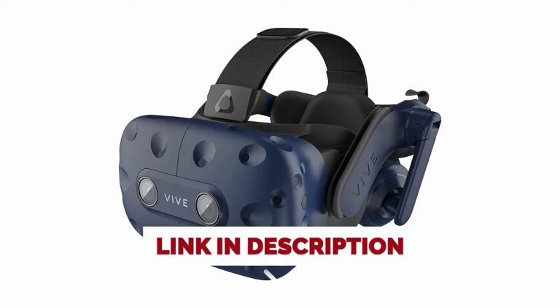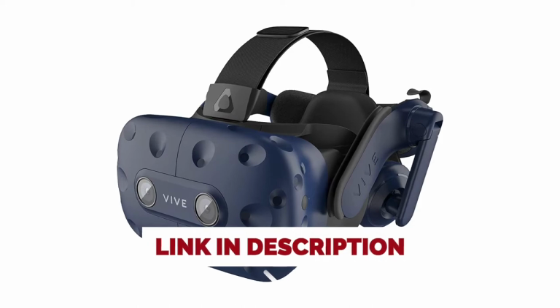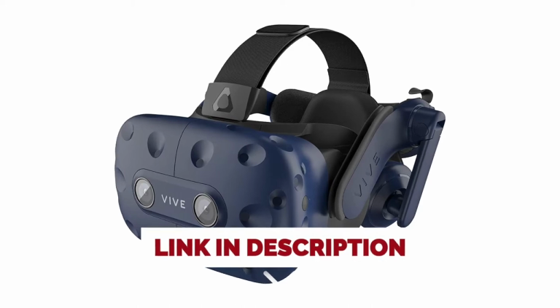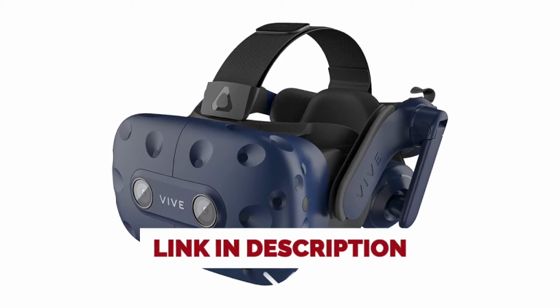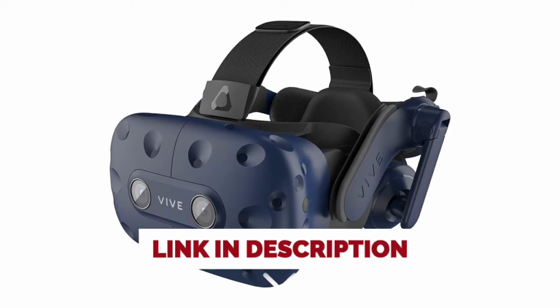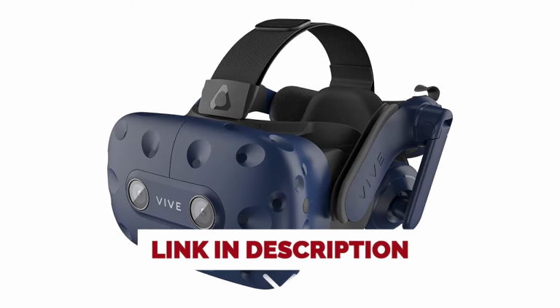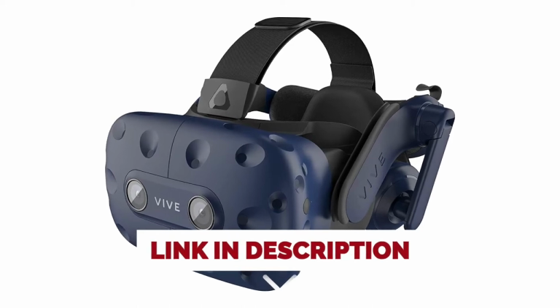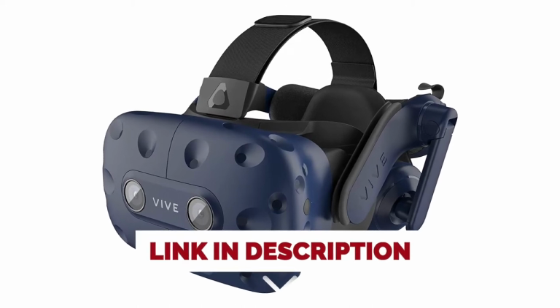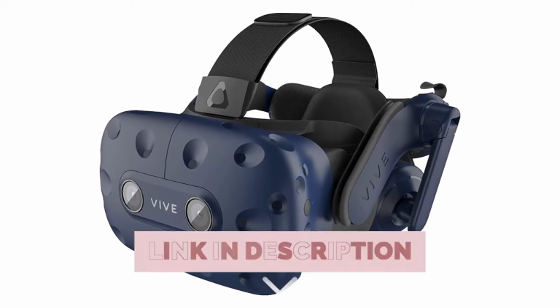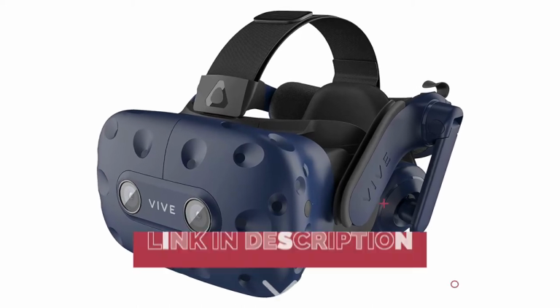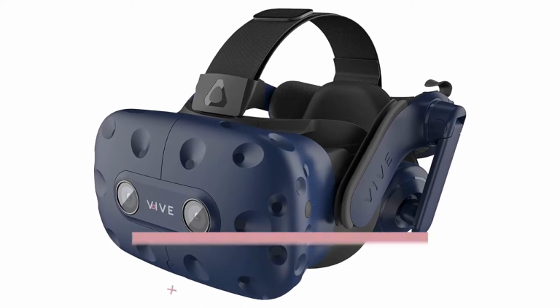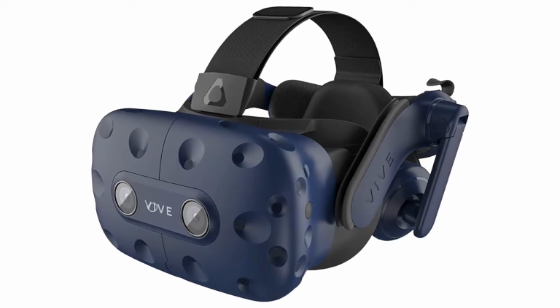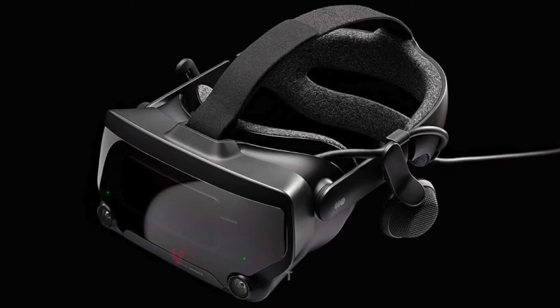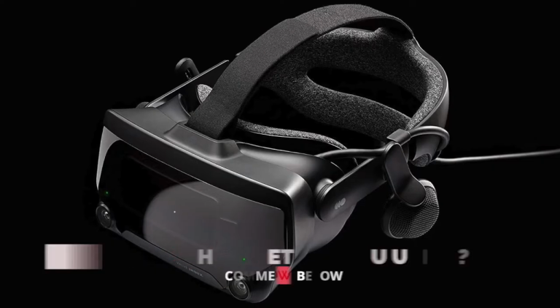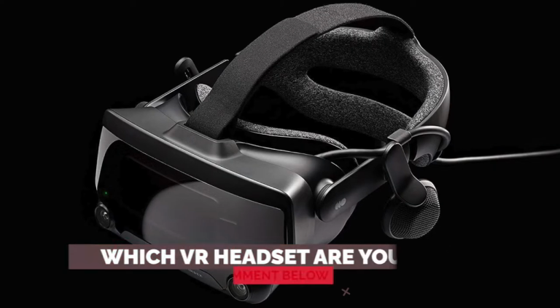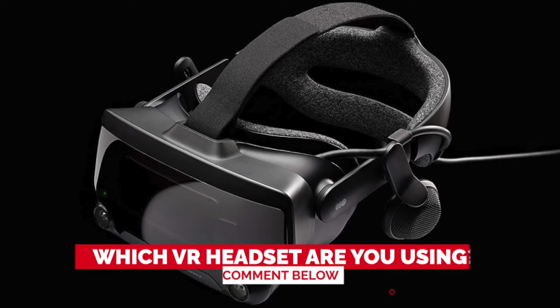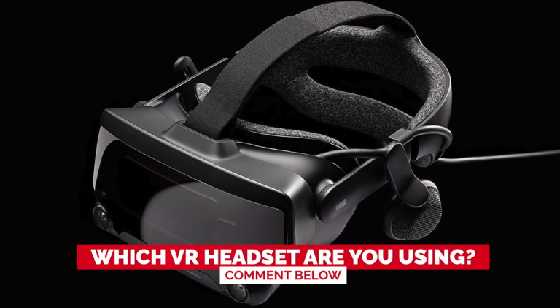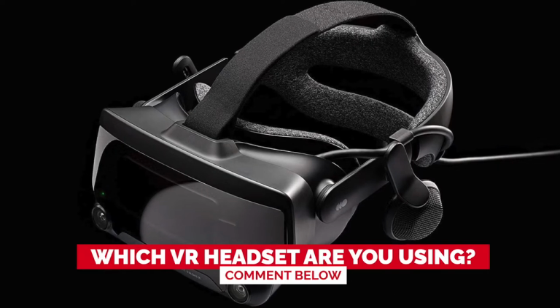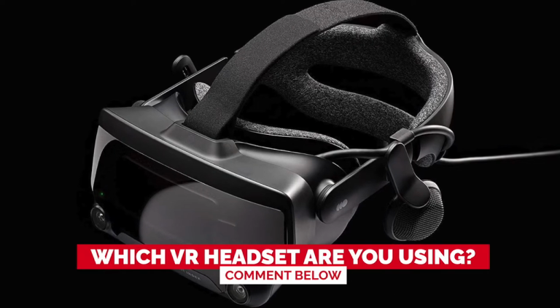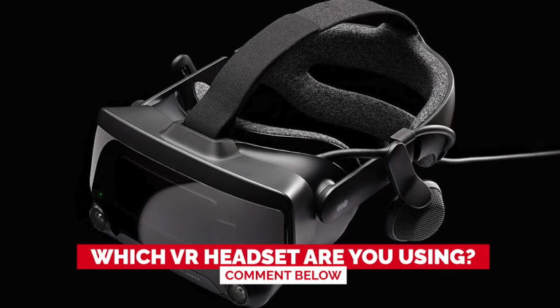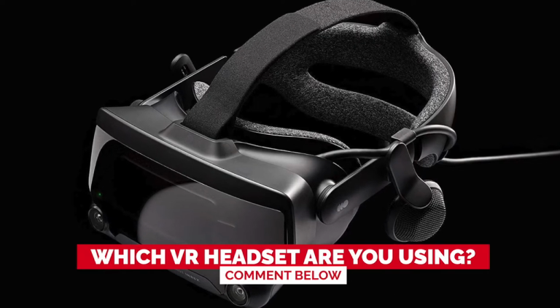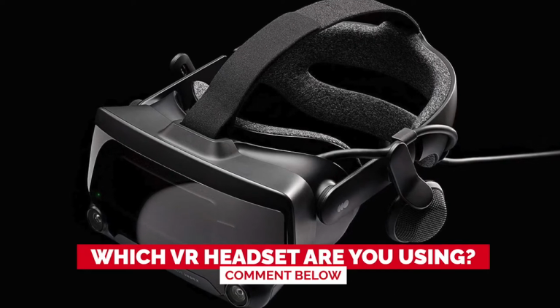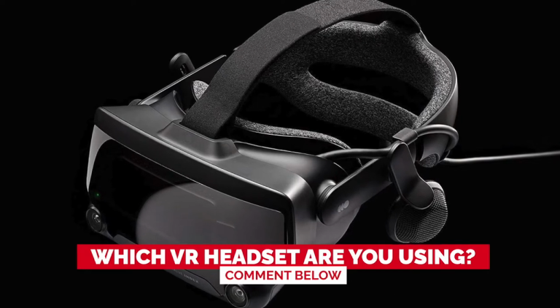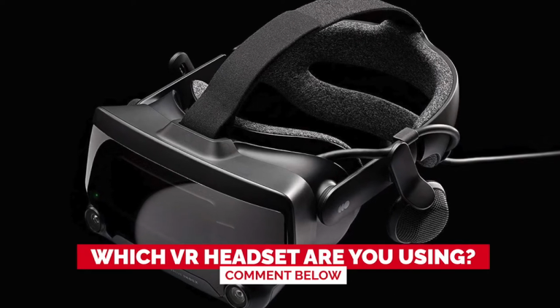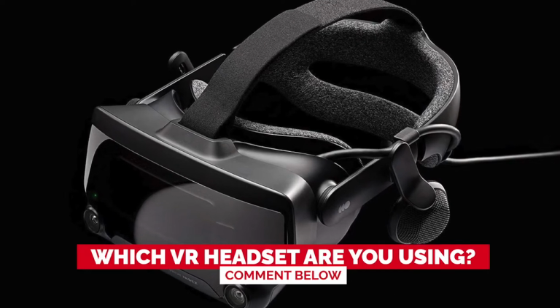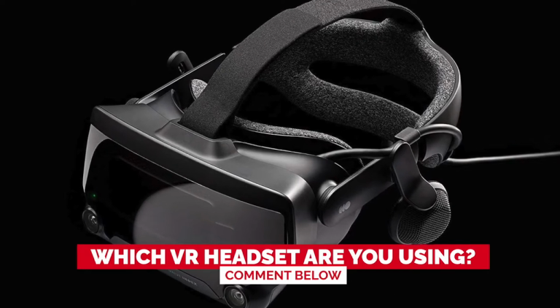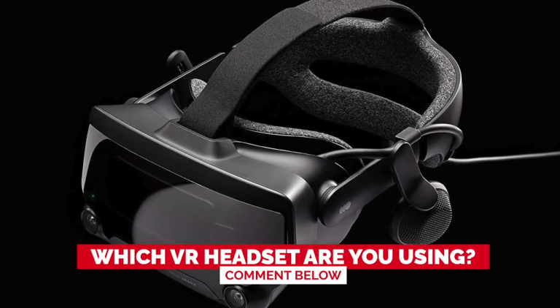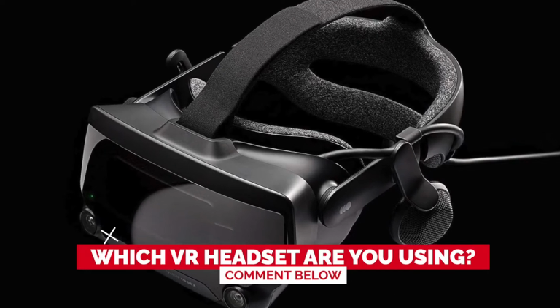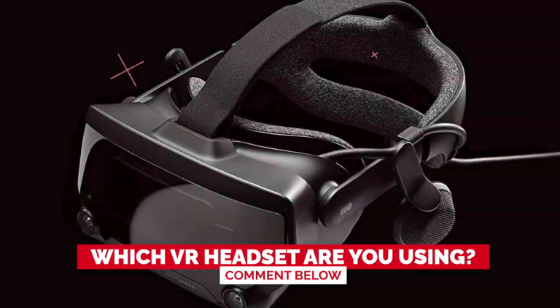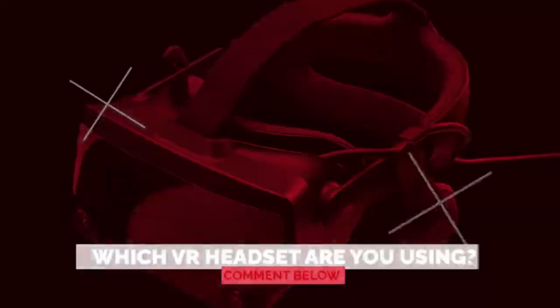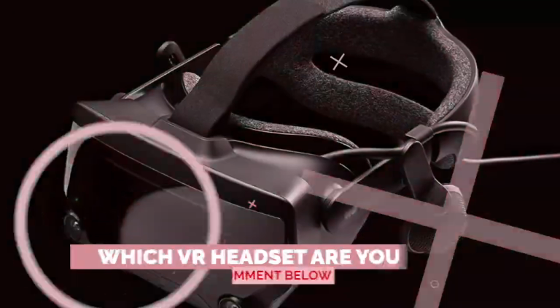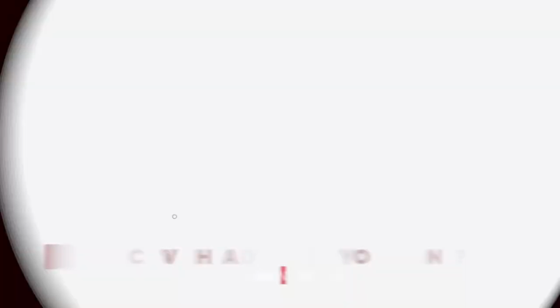Before we start, I have a question for you guys. Which VR headset are you using right now, and how do you like it? Let me know in the comments!